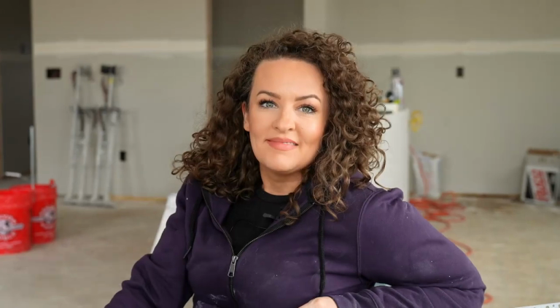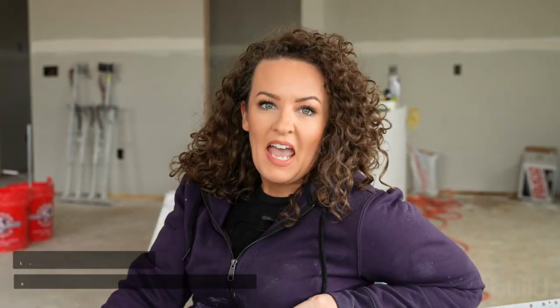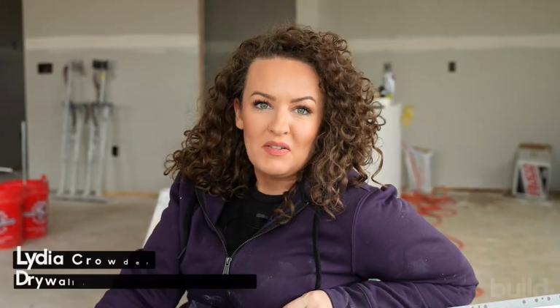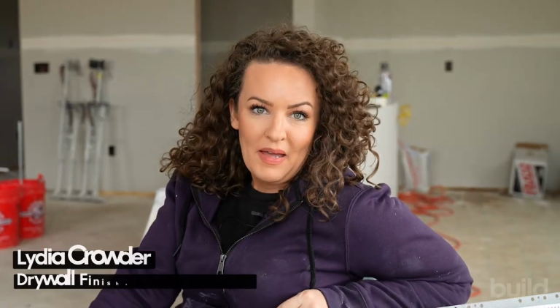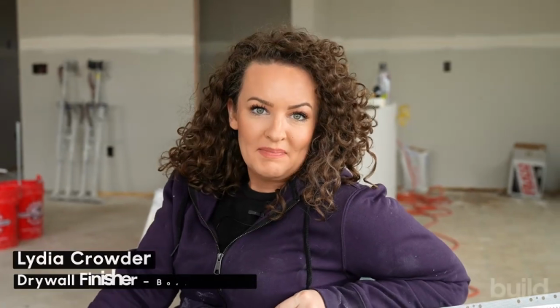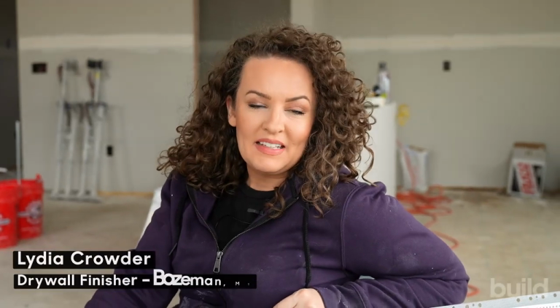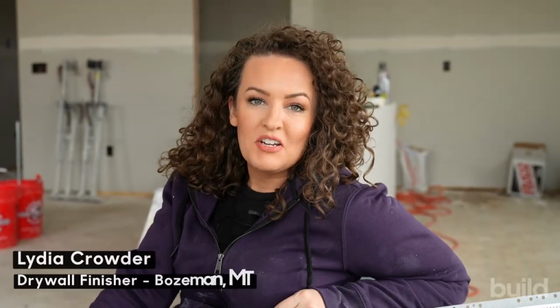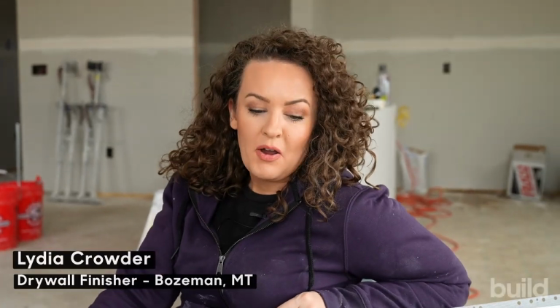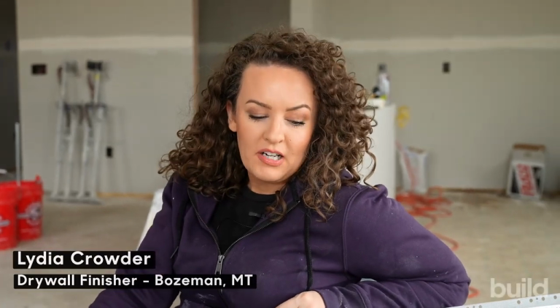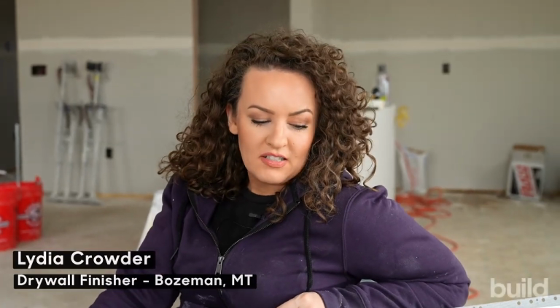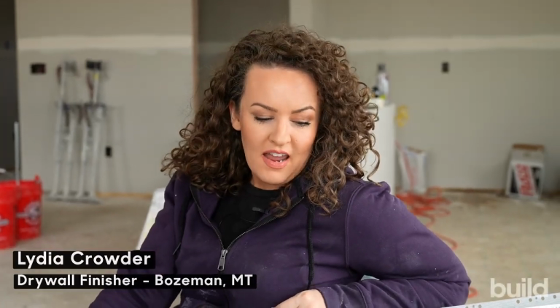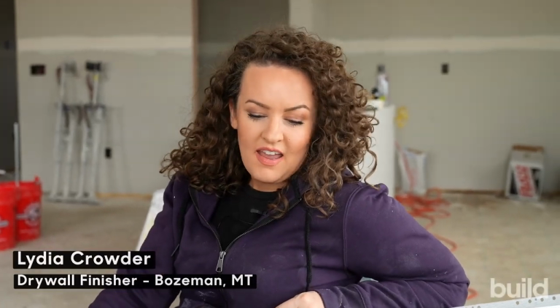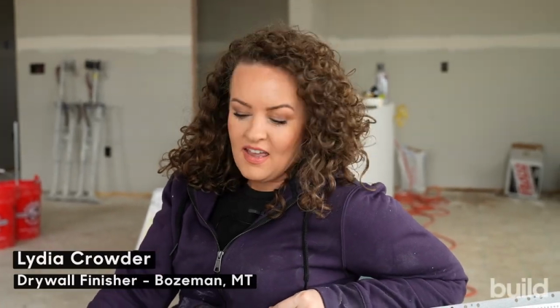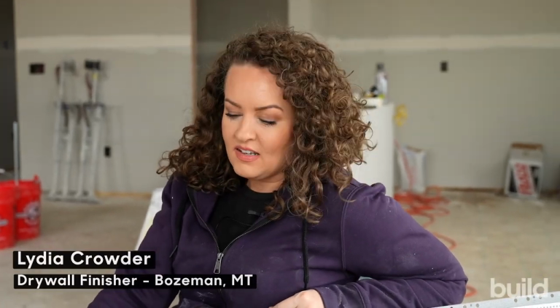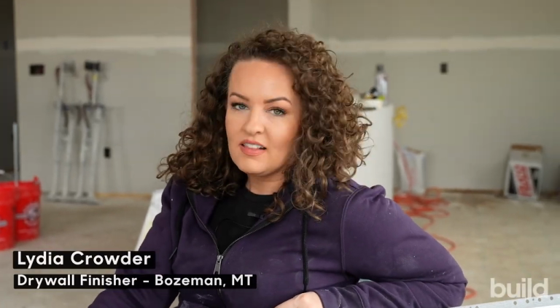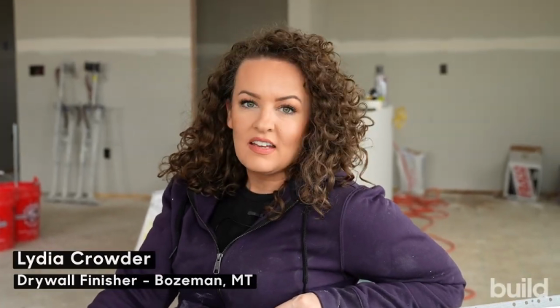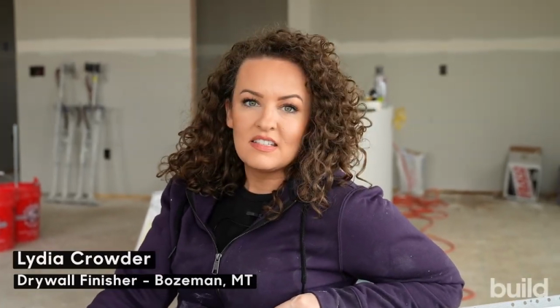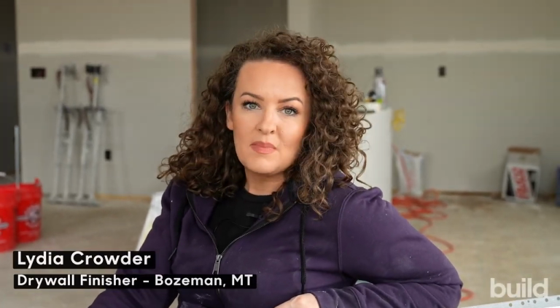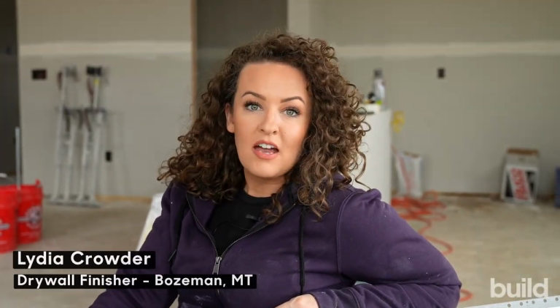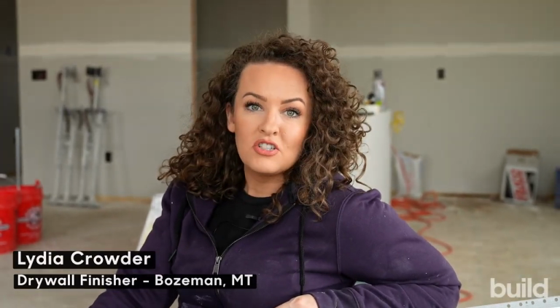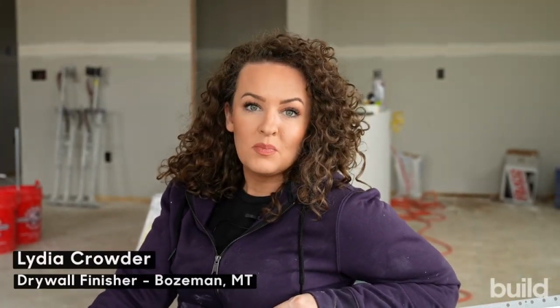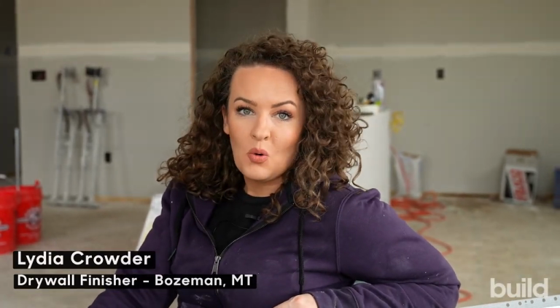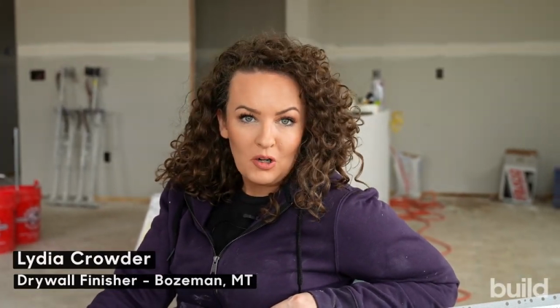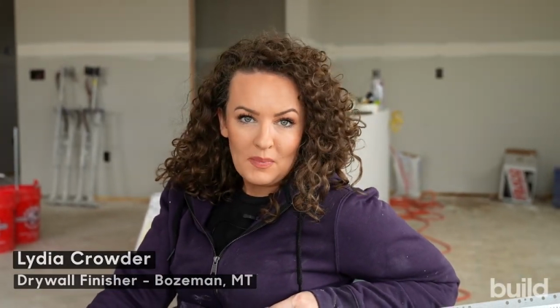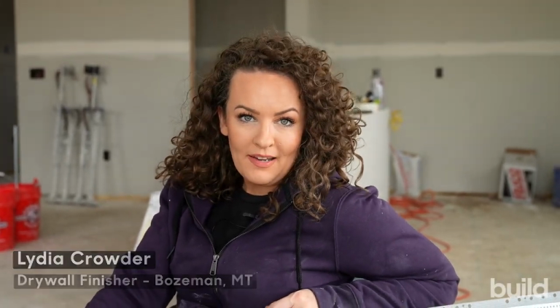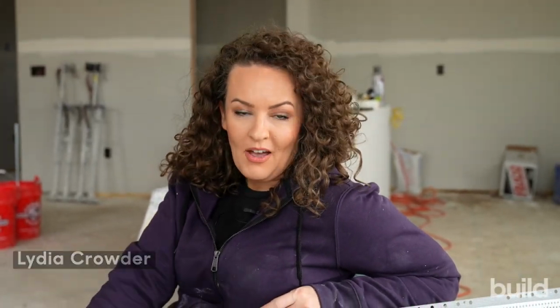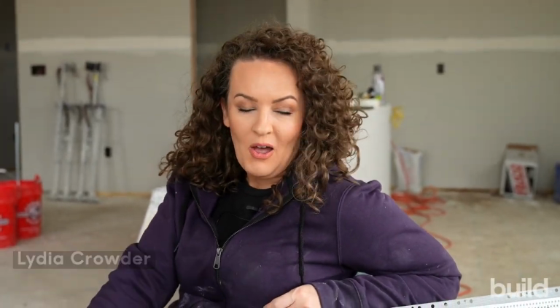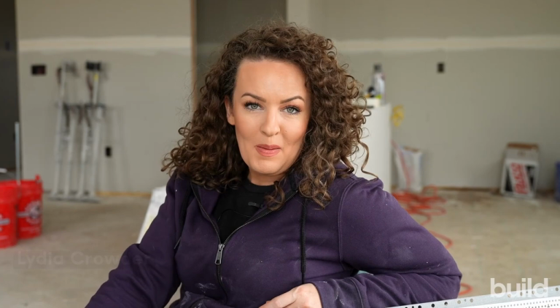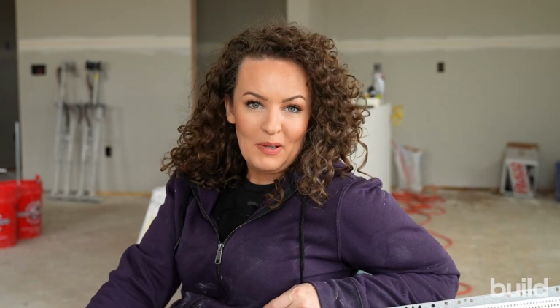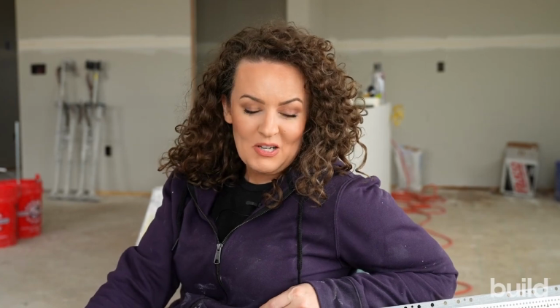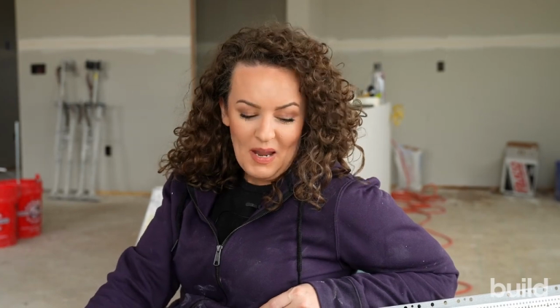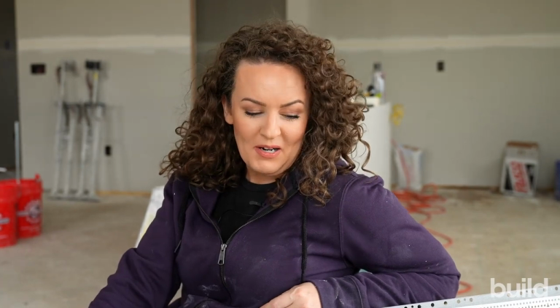Hey everybody, Lydia Crowder here today and let's smash some corner bead on the Build Show Network.